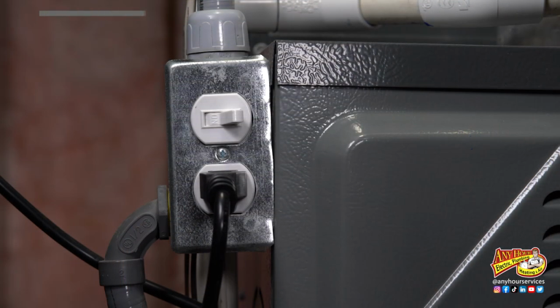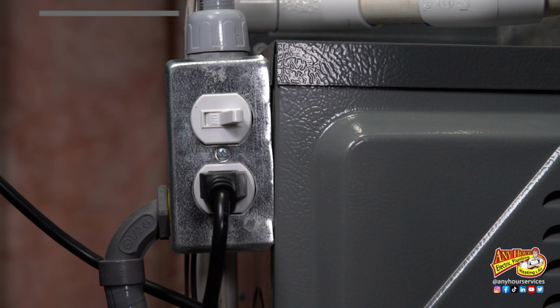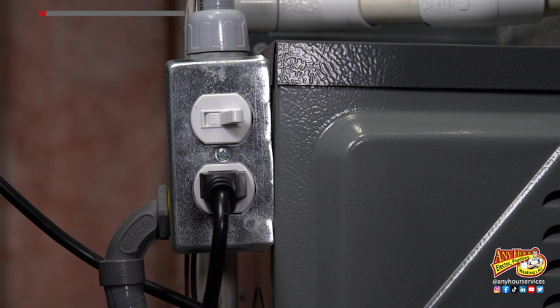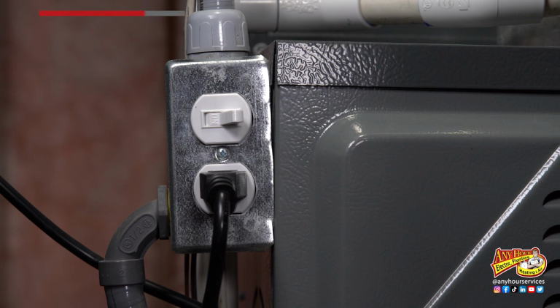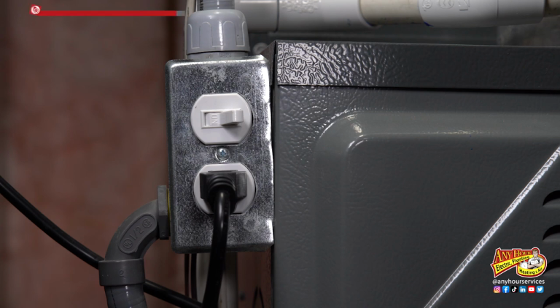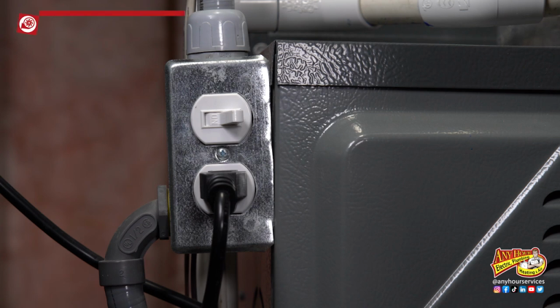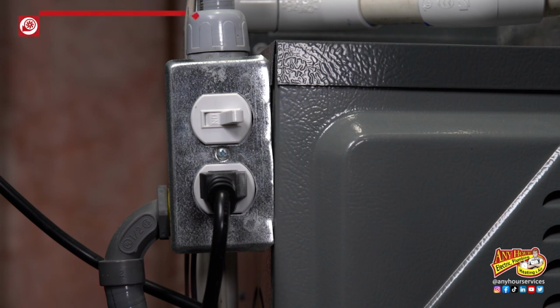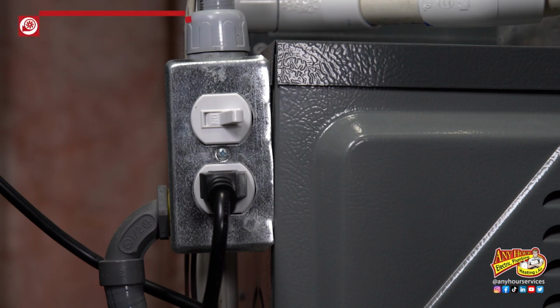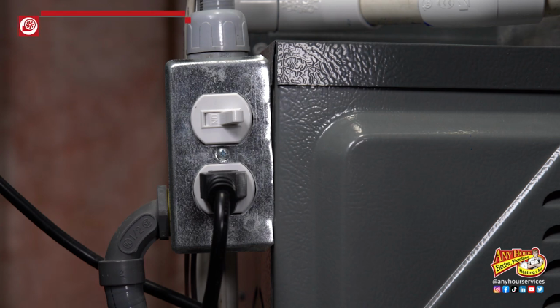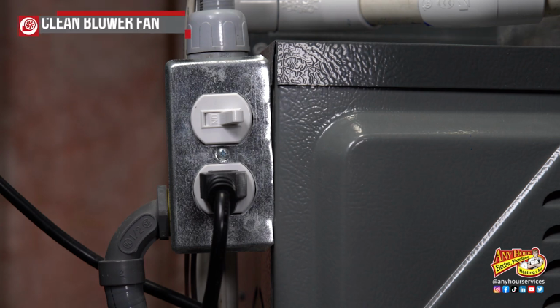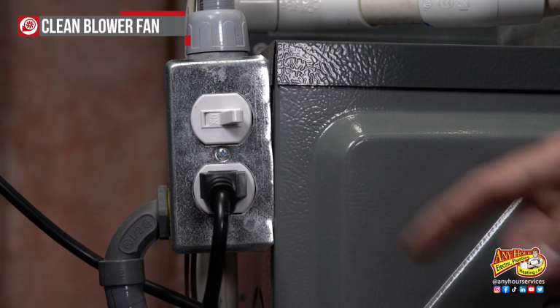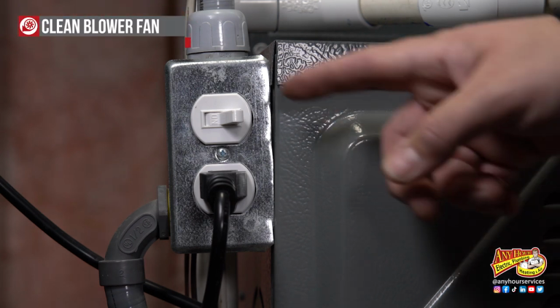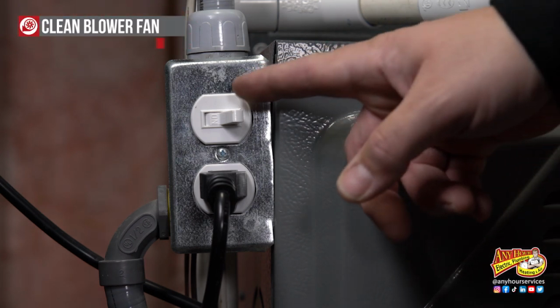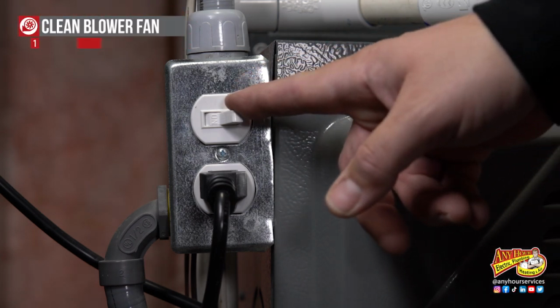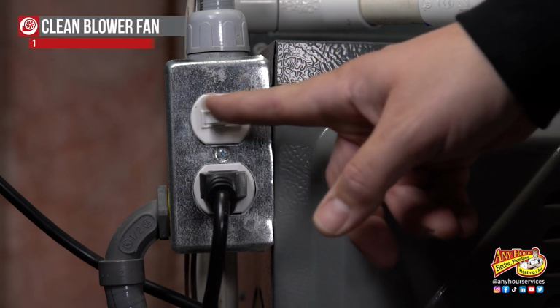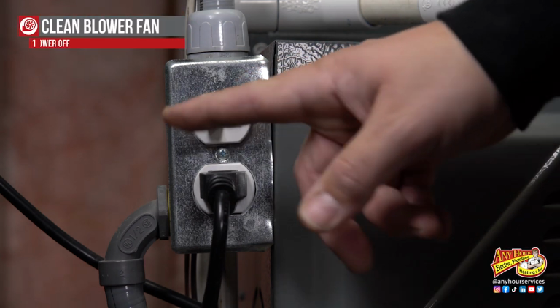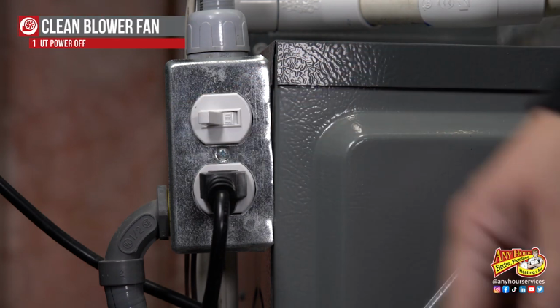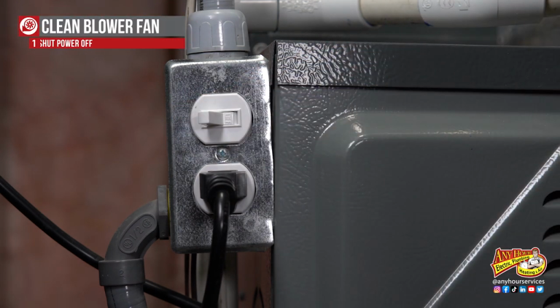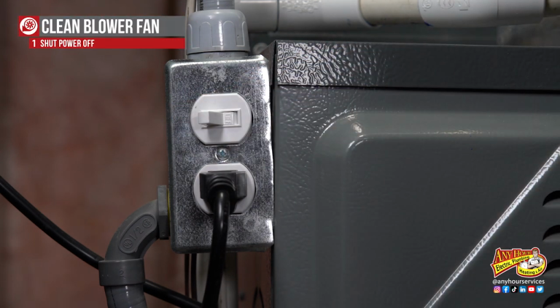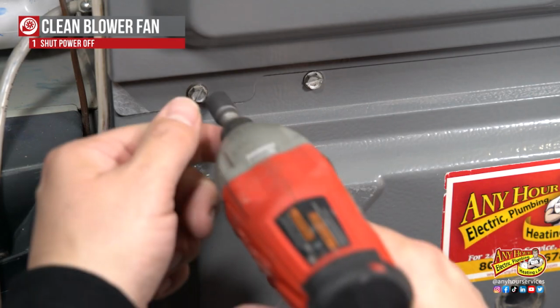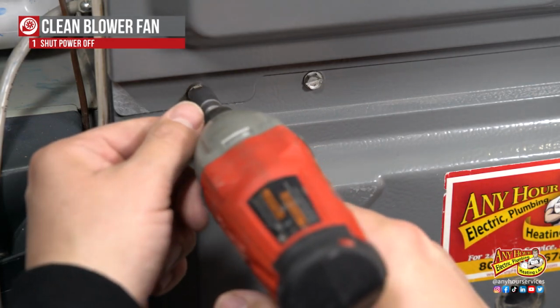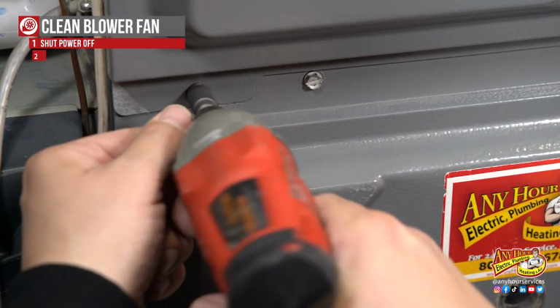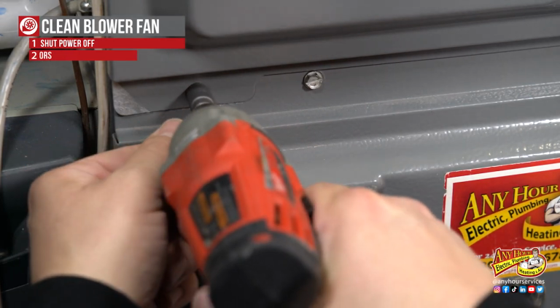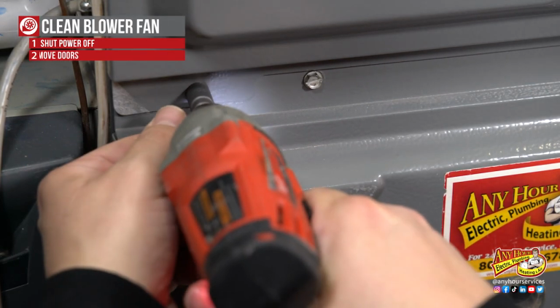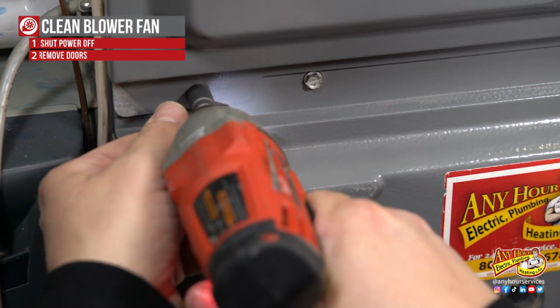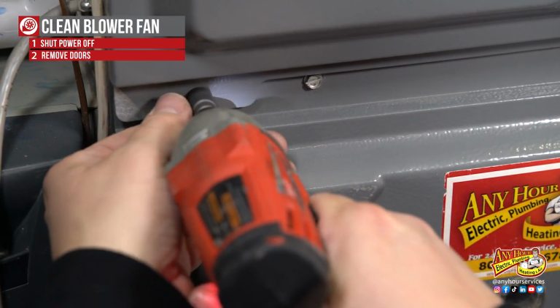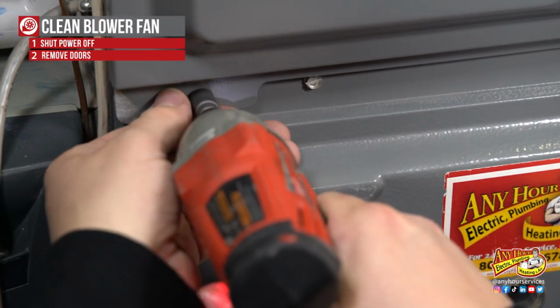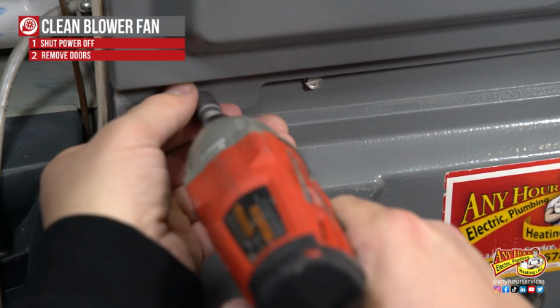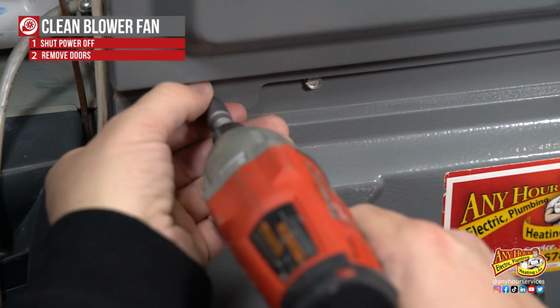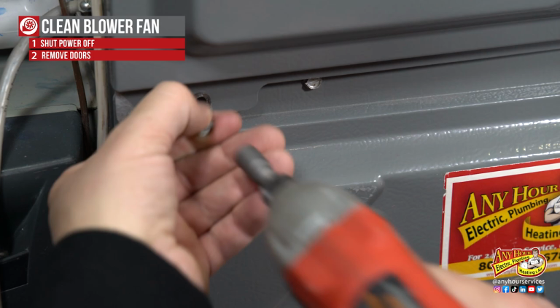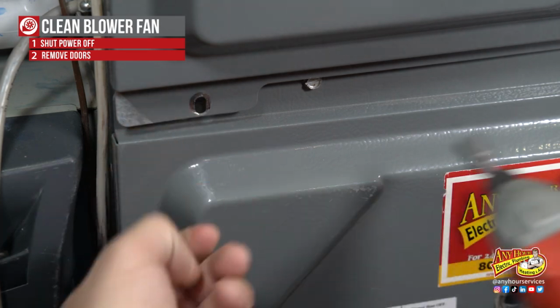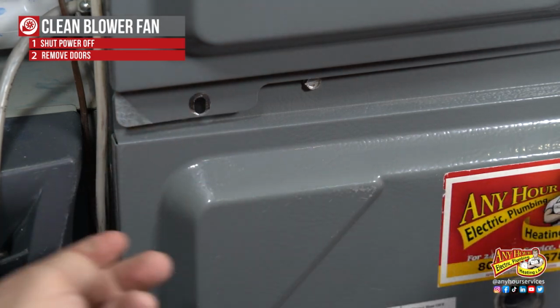Since we're going to be working in the furnace, we're going to start by shutting off the power and then removing the doors.